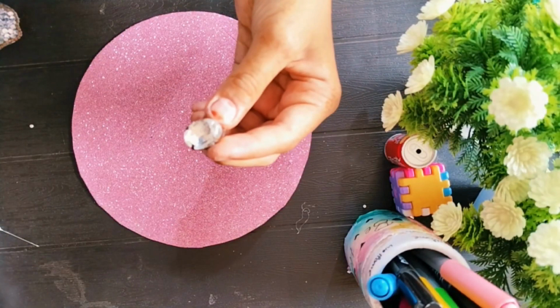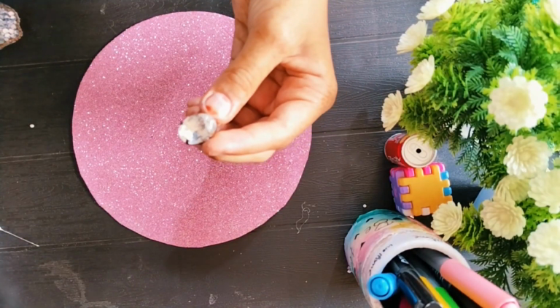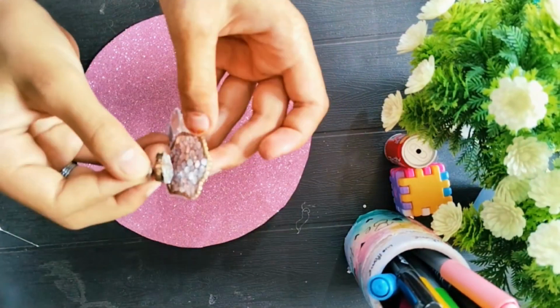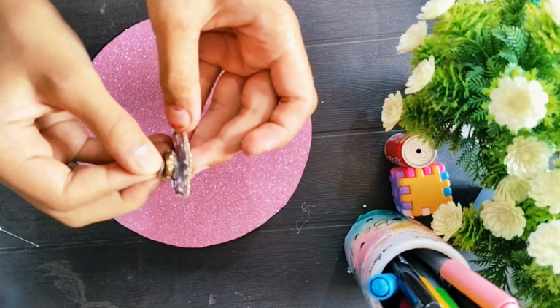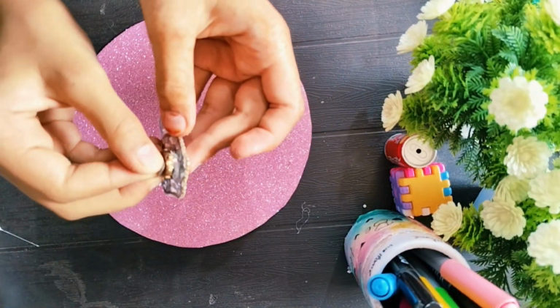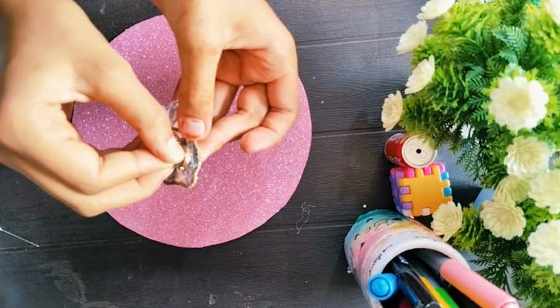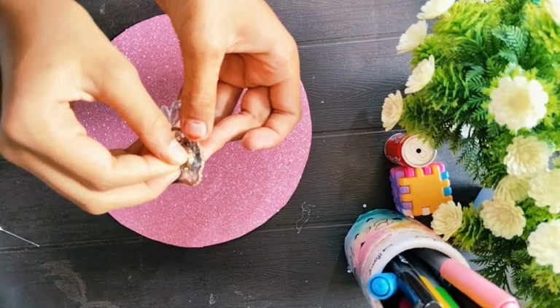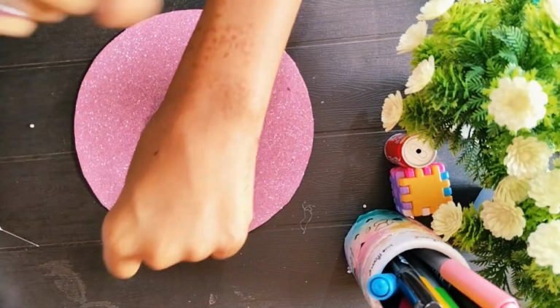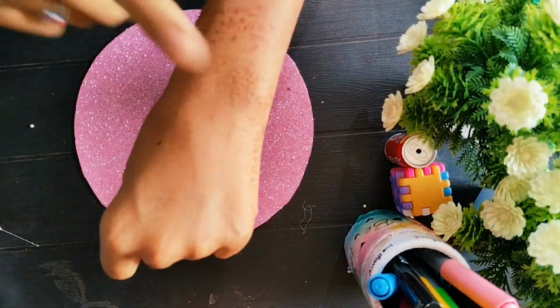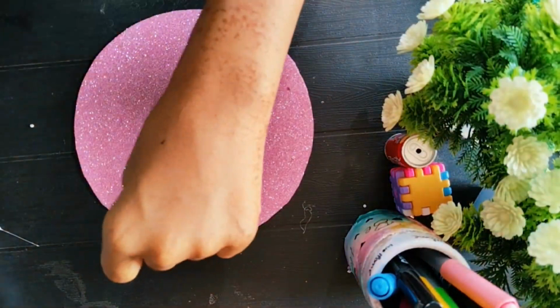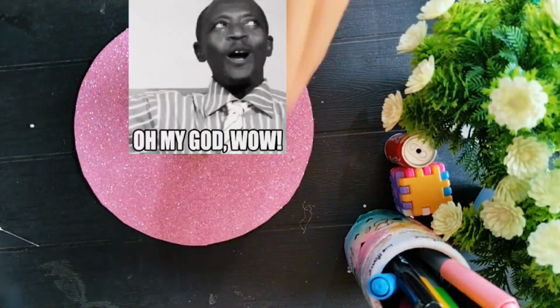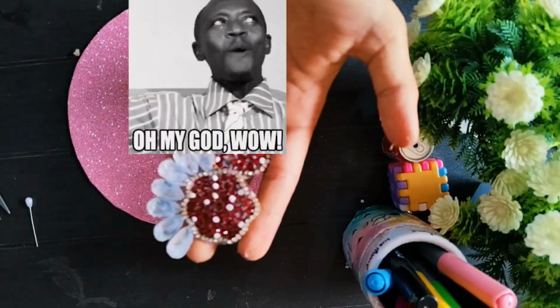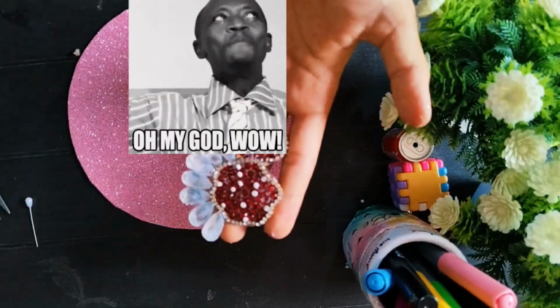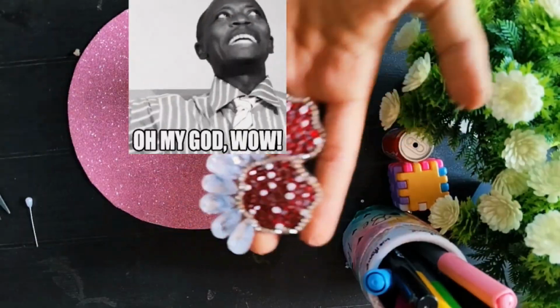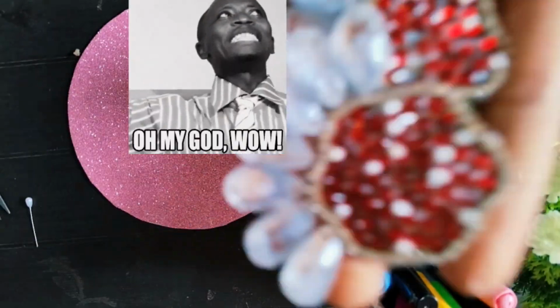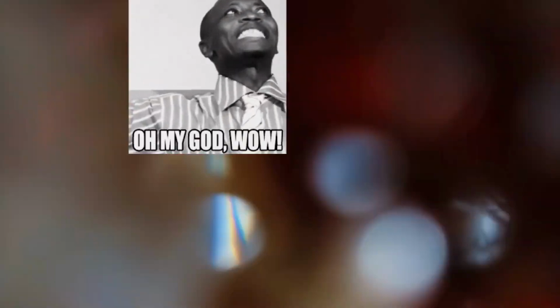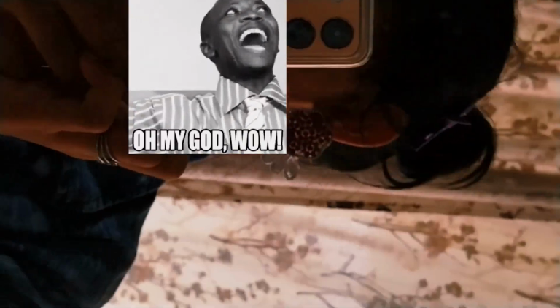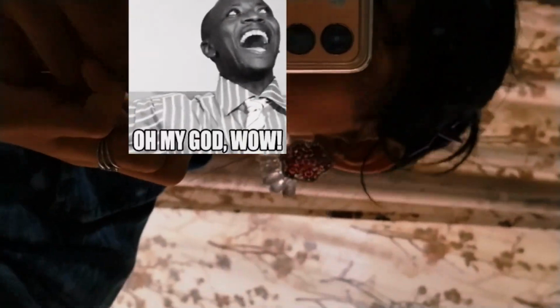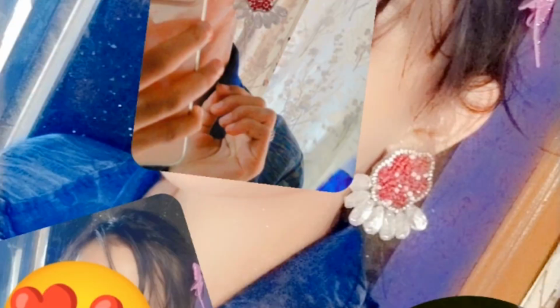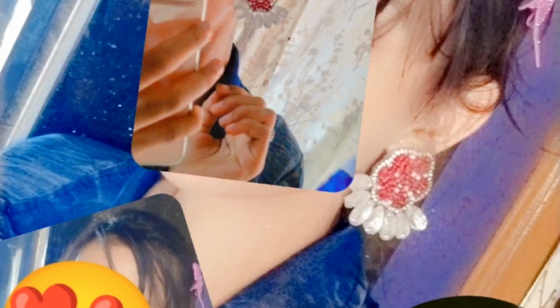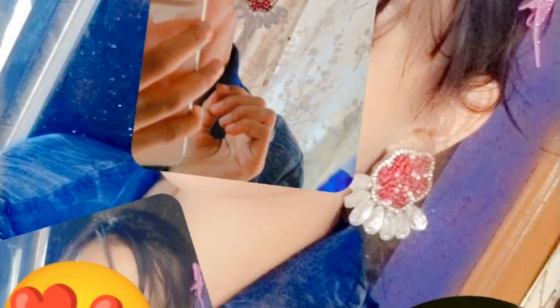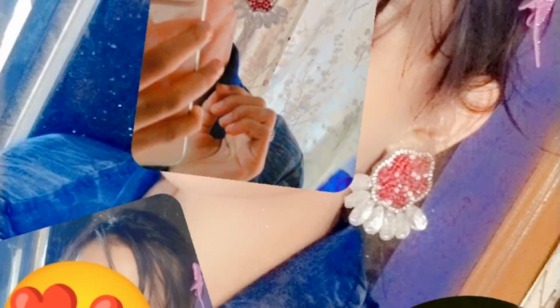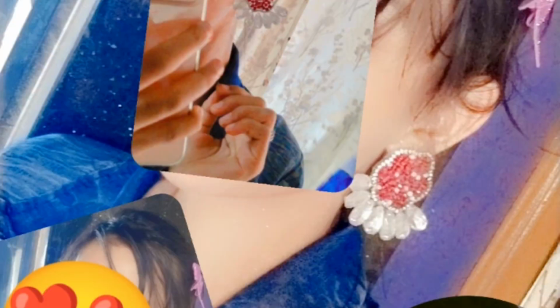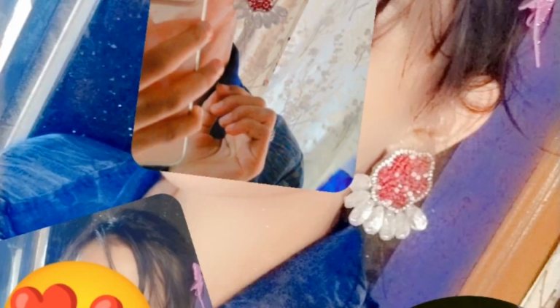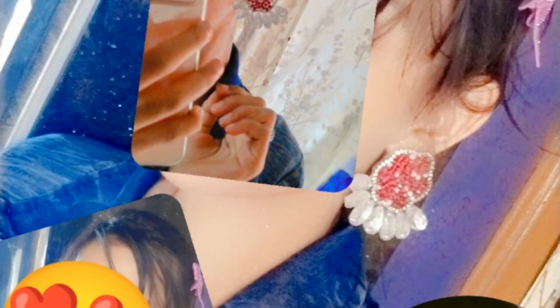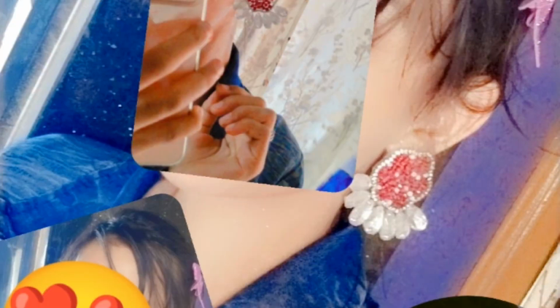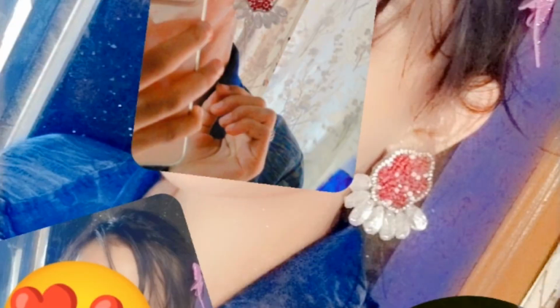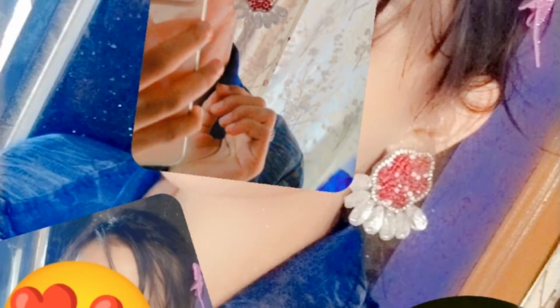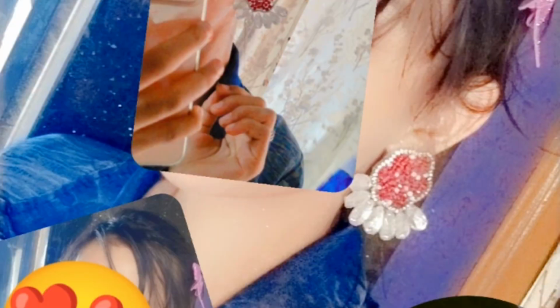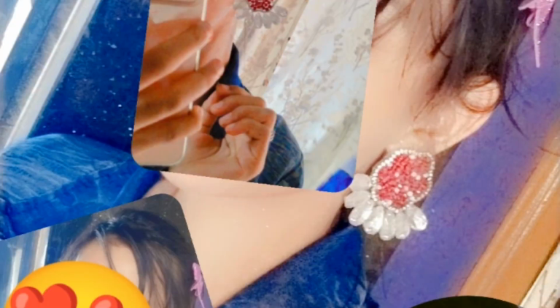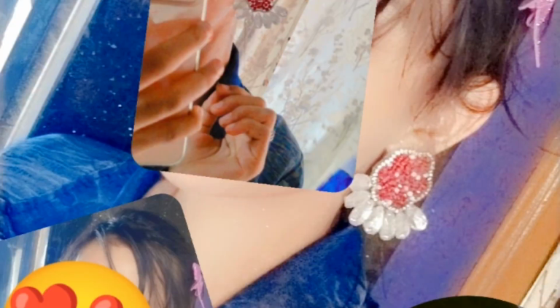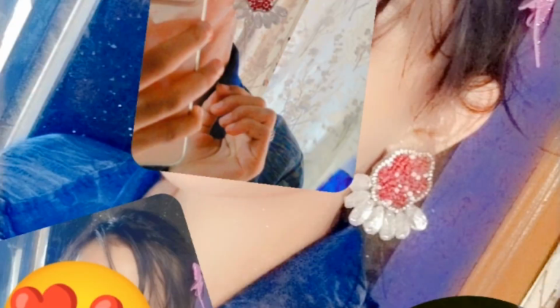And here, our new earrings are ready. Bye guys, love y'all, bye!